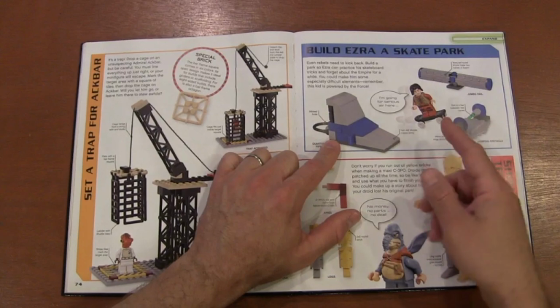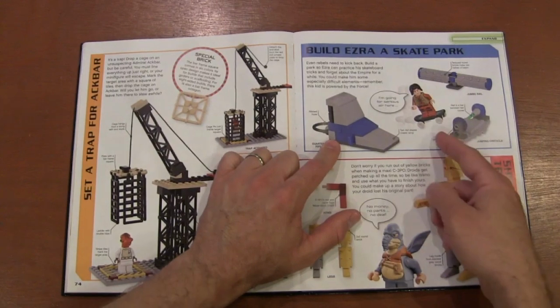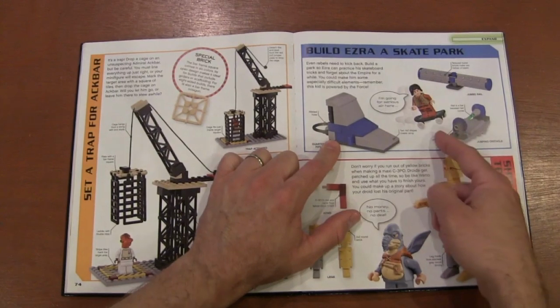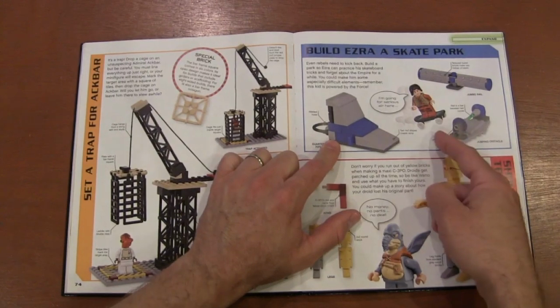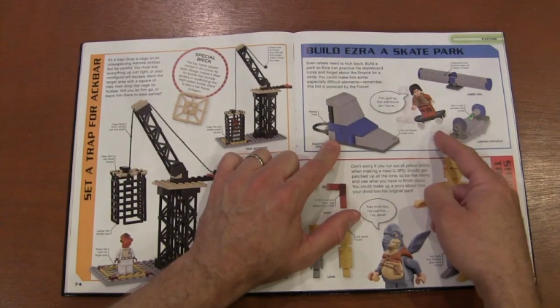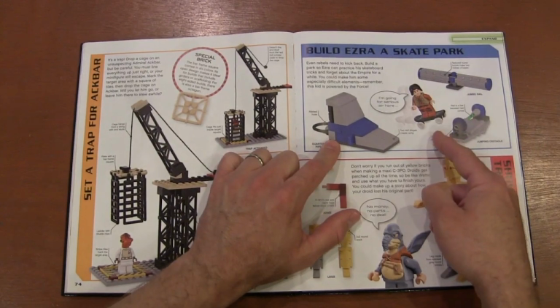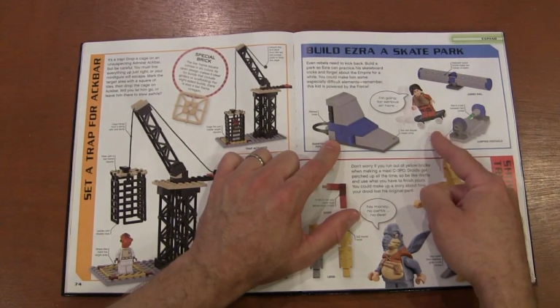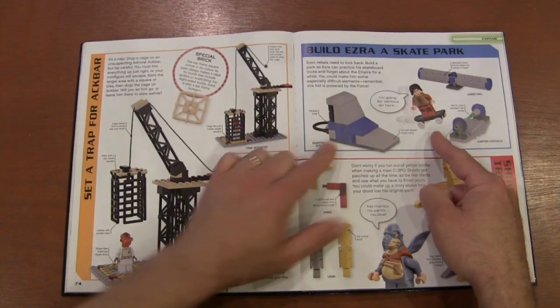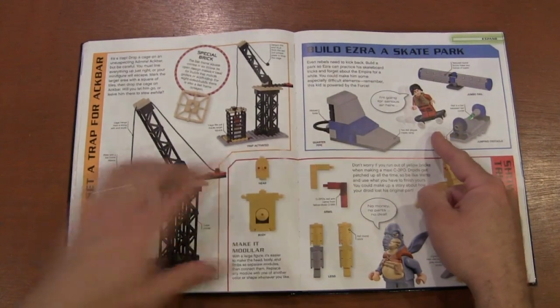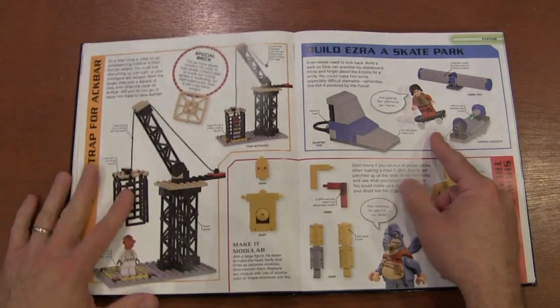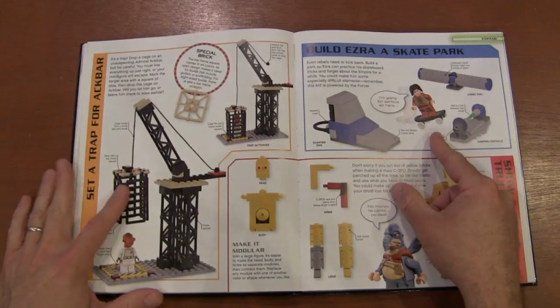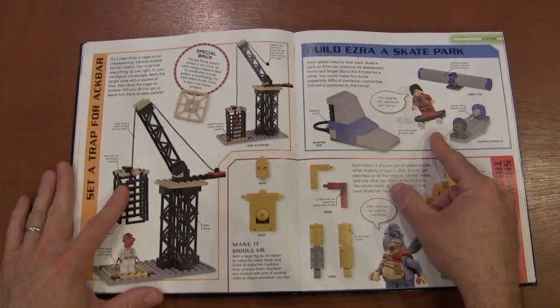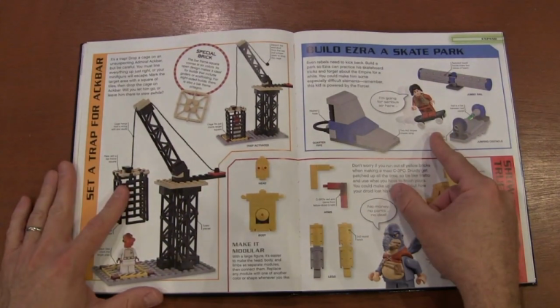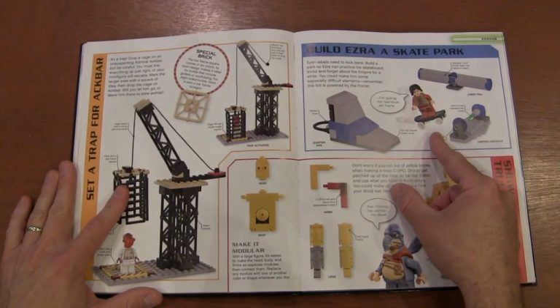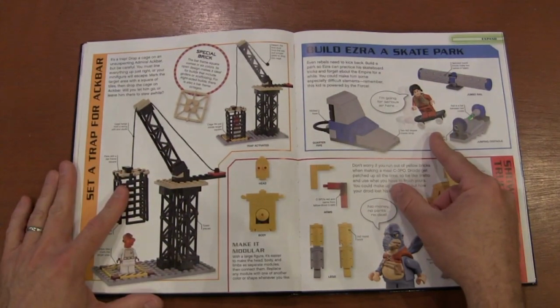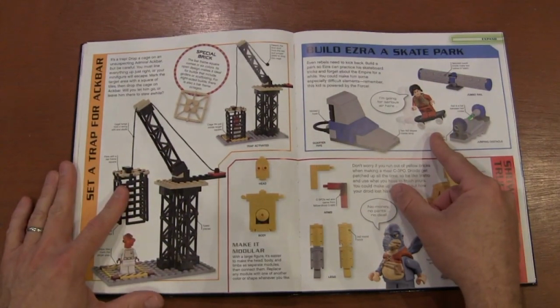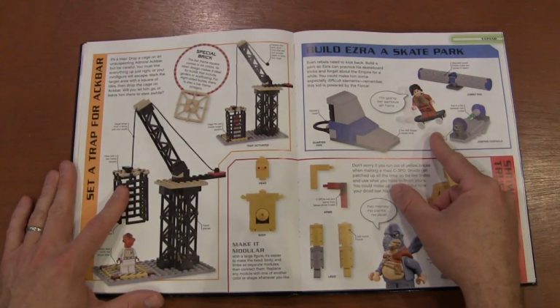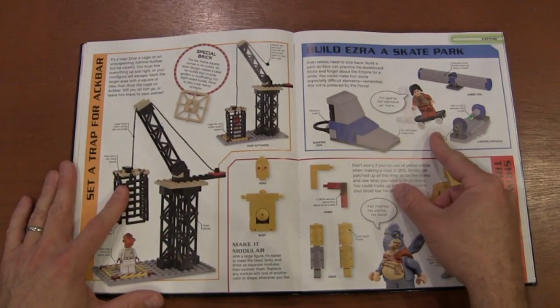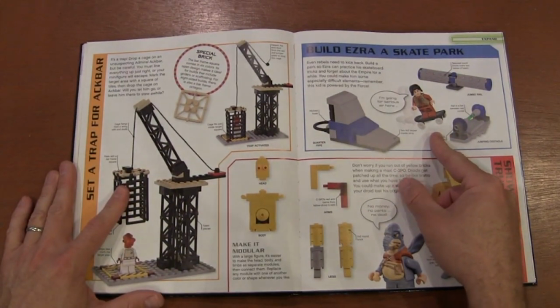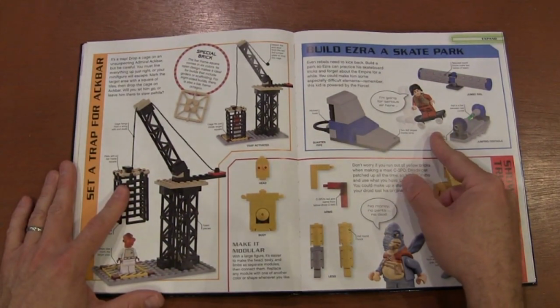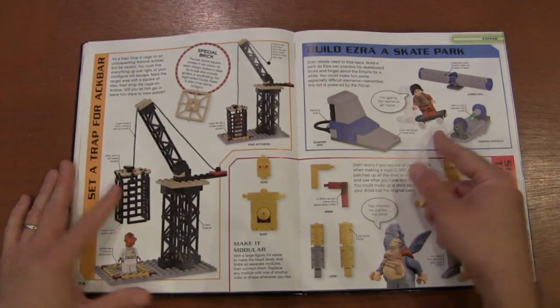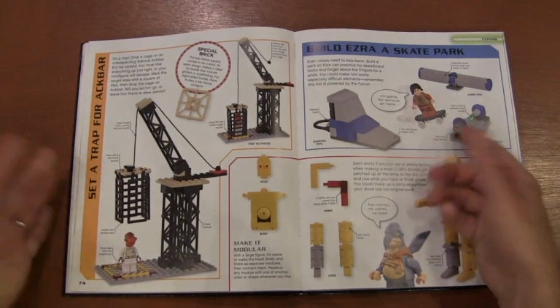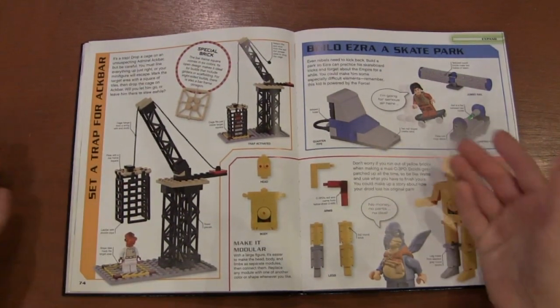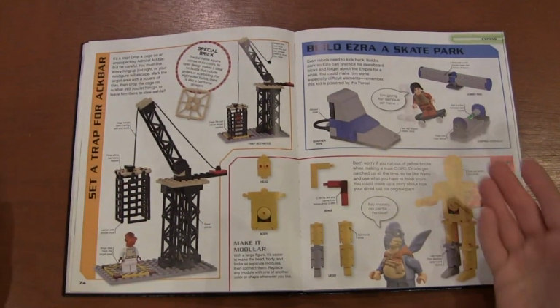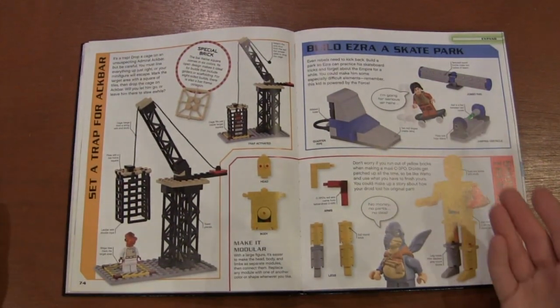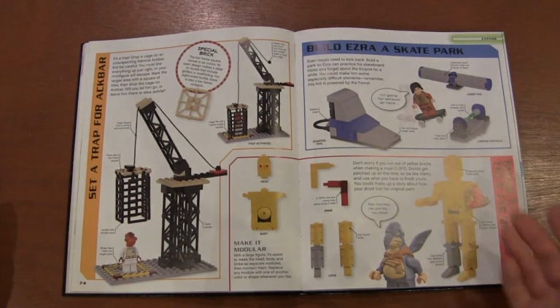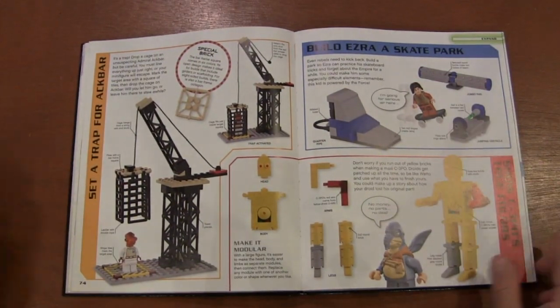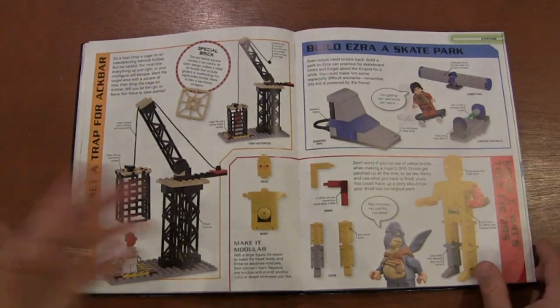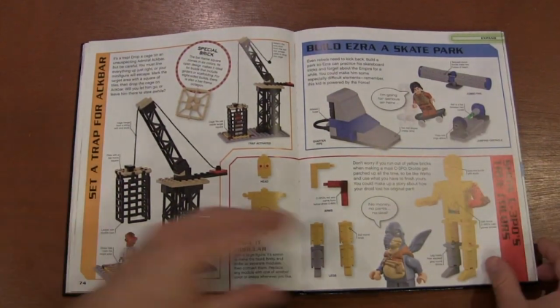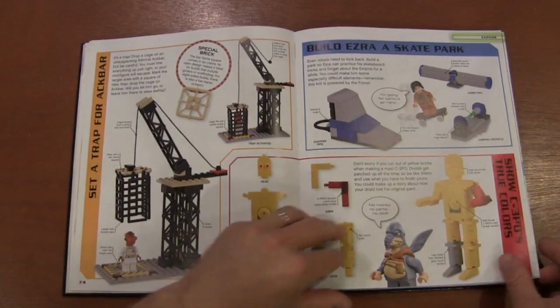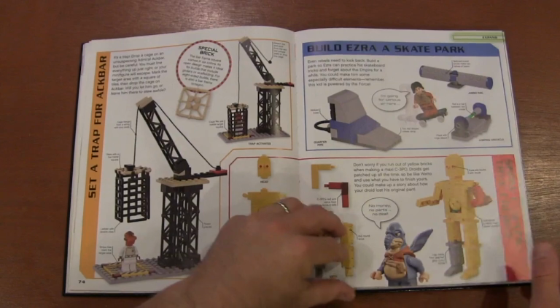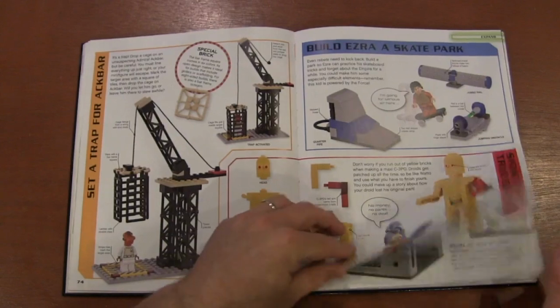This is one where I was a little disappointed — like a skate park. Build the Ezra skate park. It's like, really? That's Star Wars?